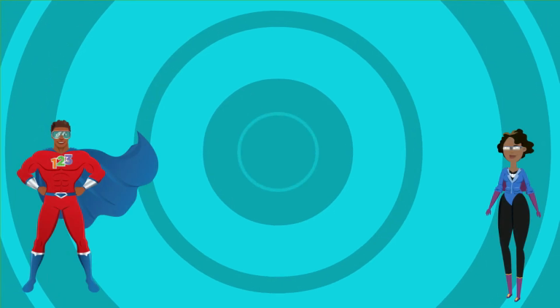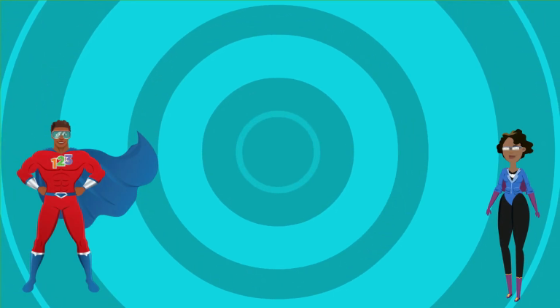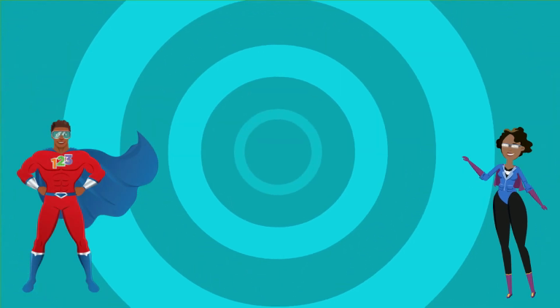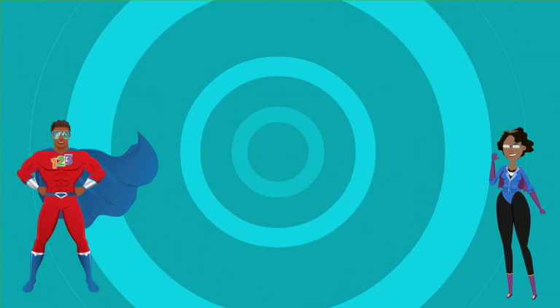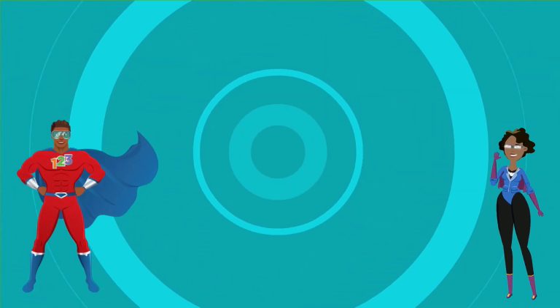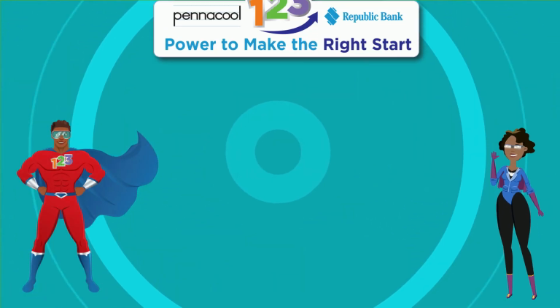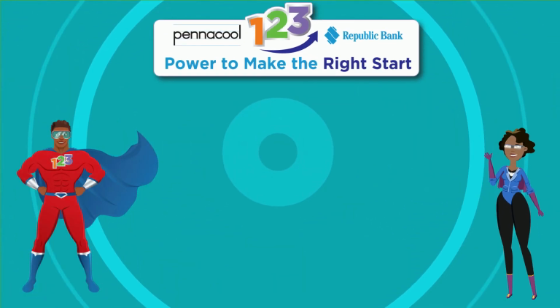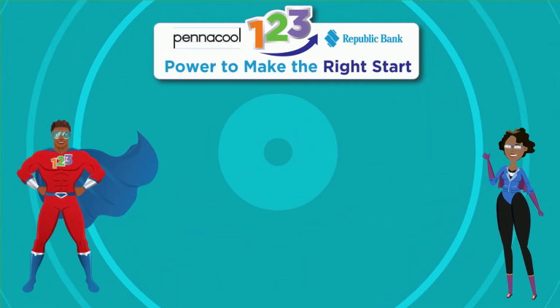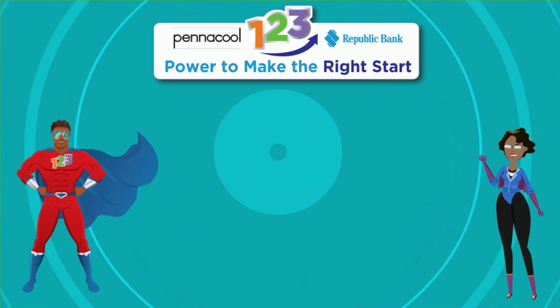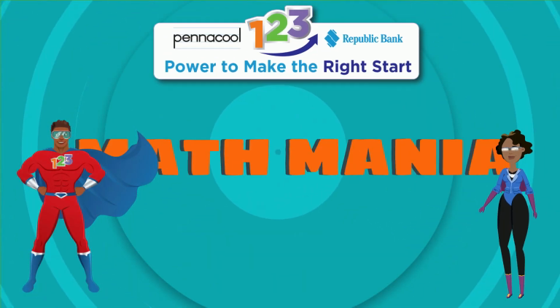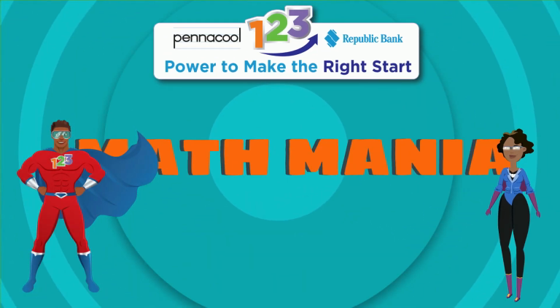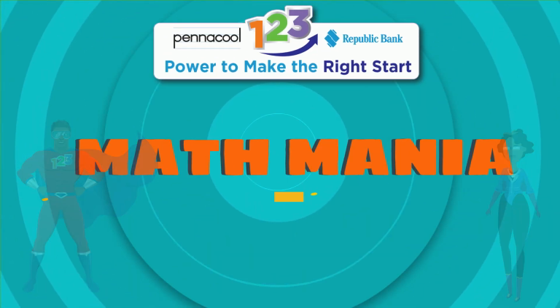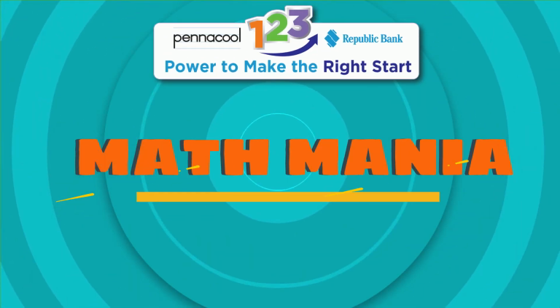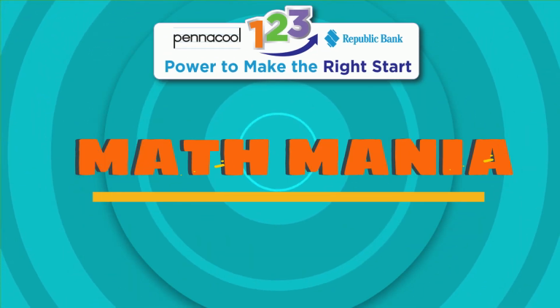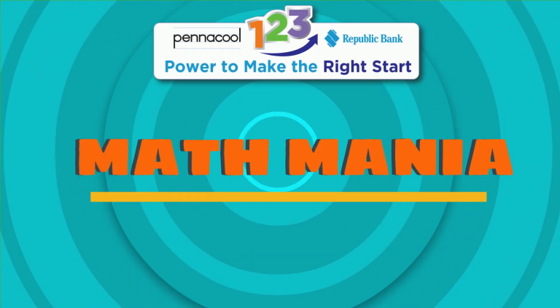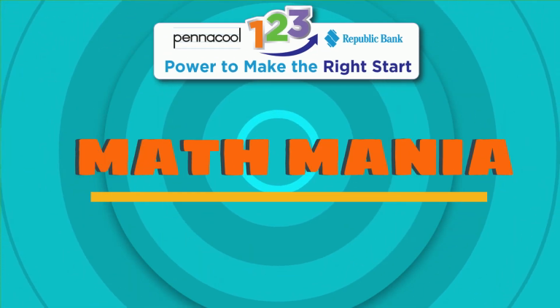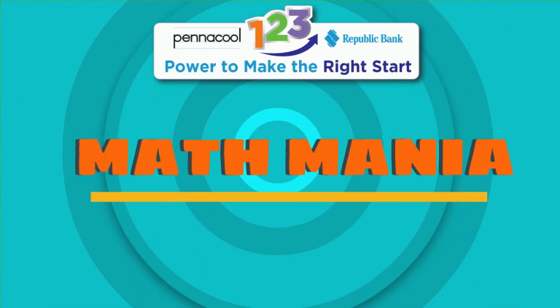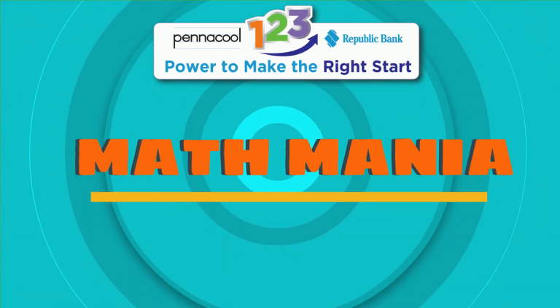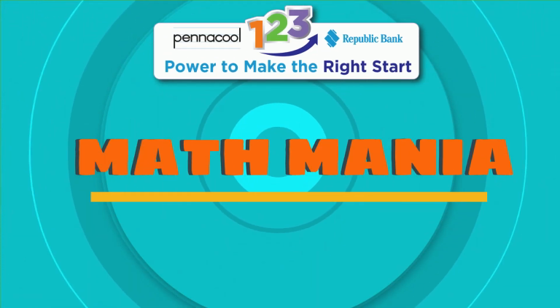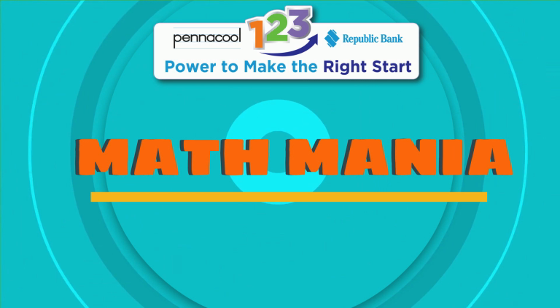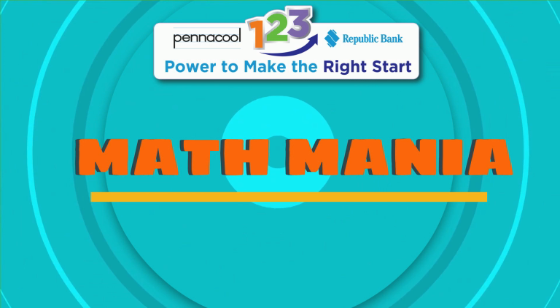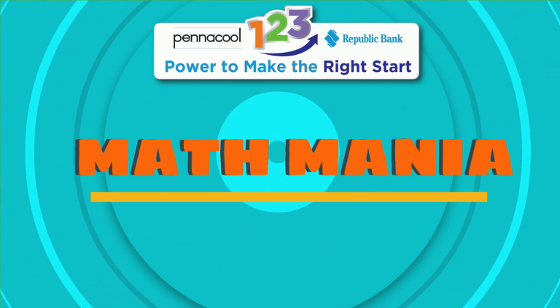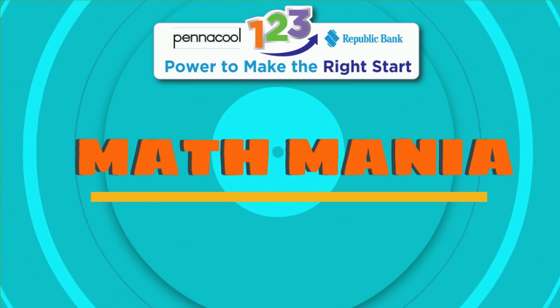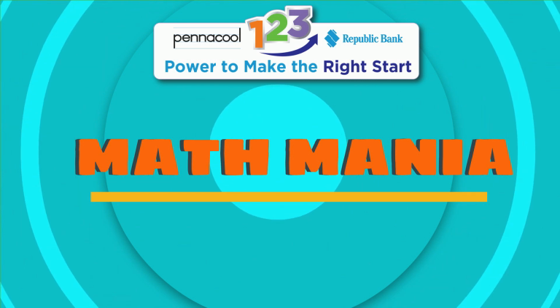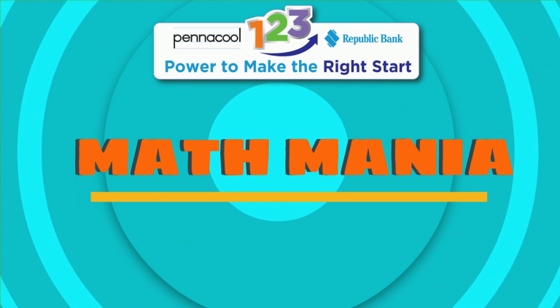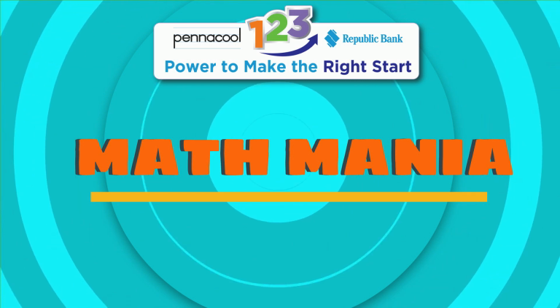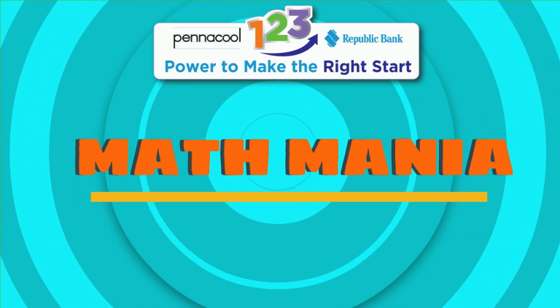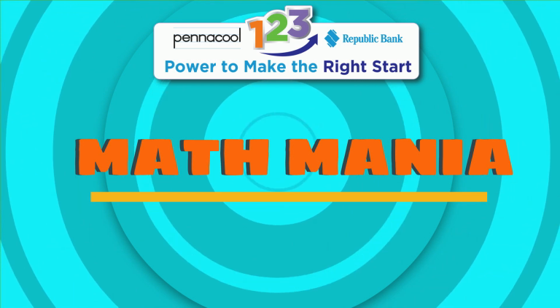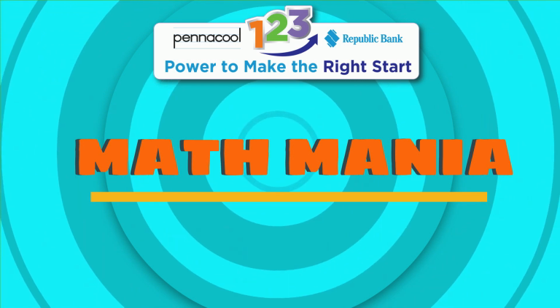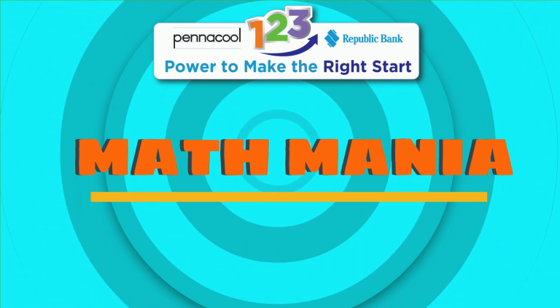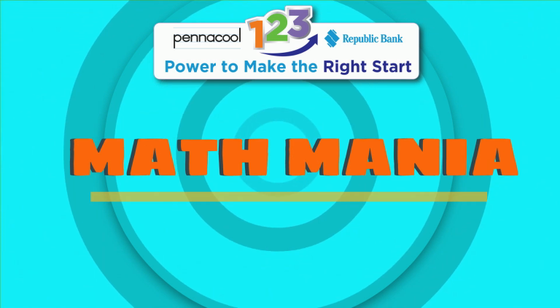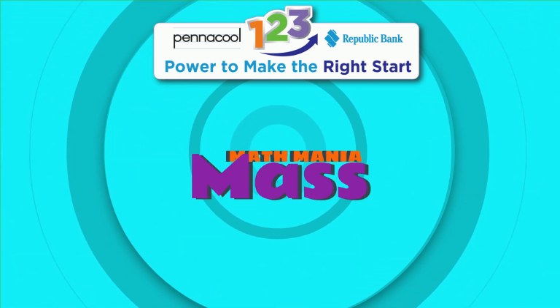Hello everyone, welcome to Pinnacle Mathmania. My name is Captainist123 and today we will be learning about mass.